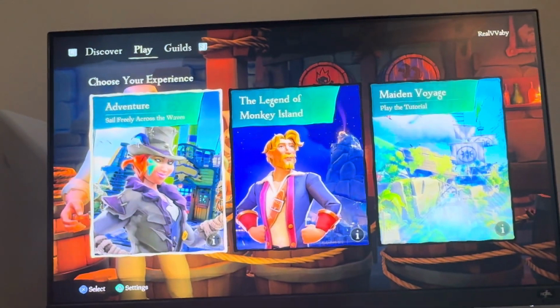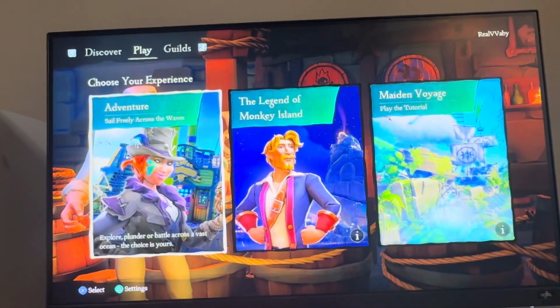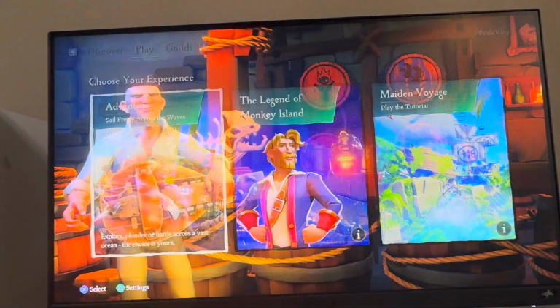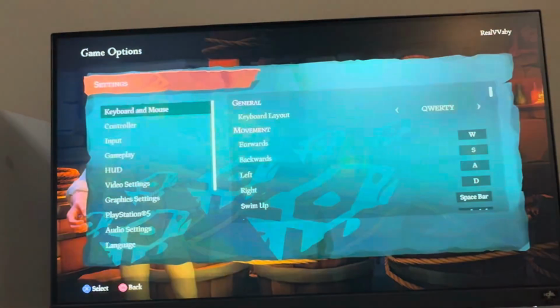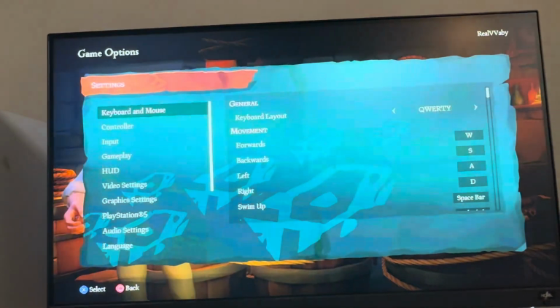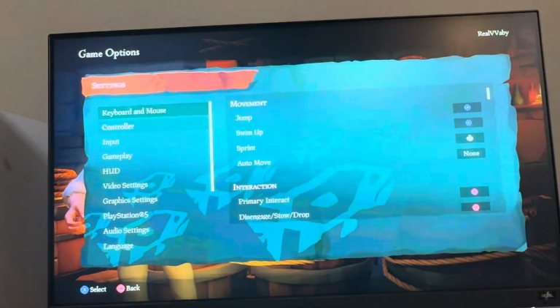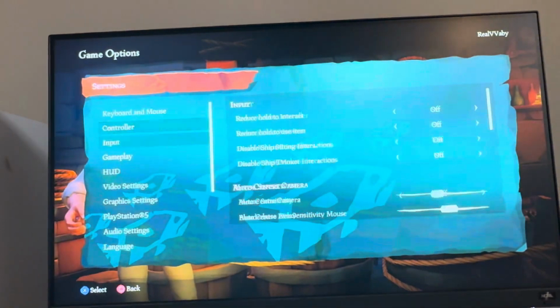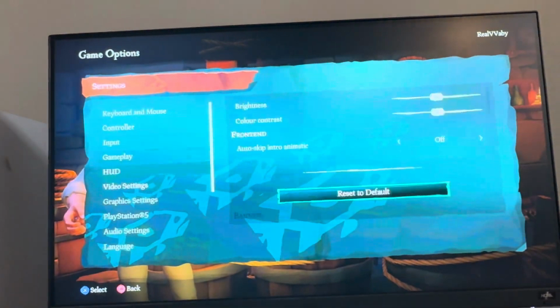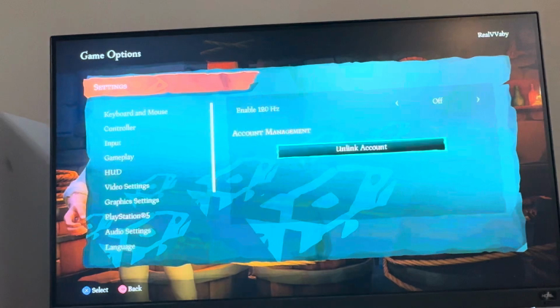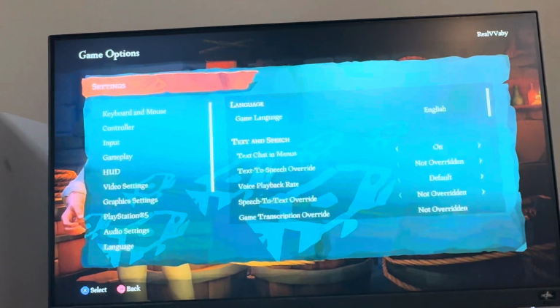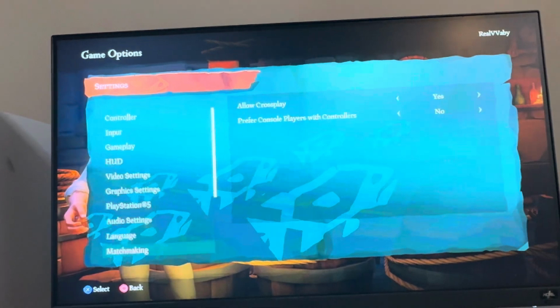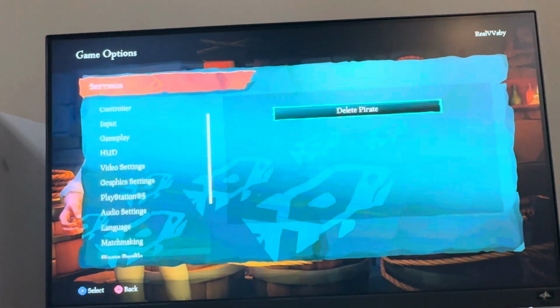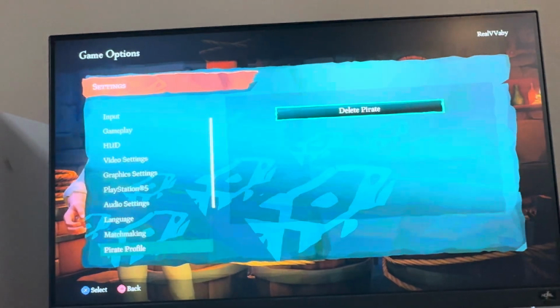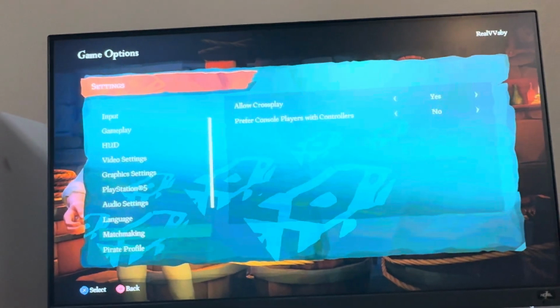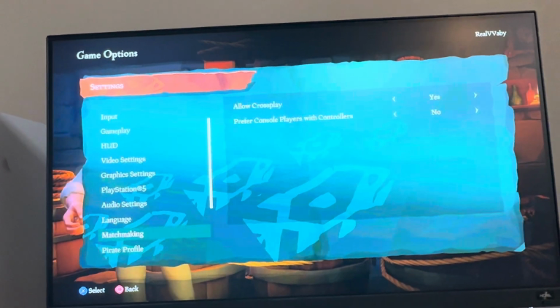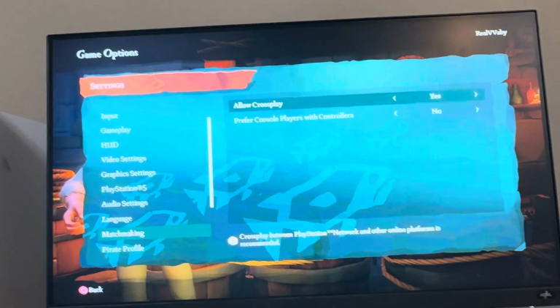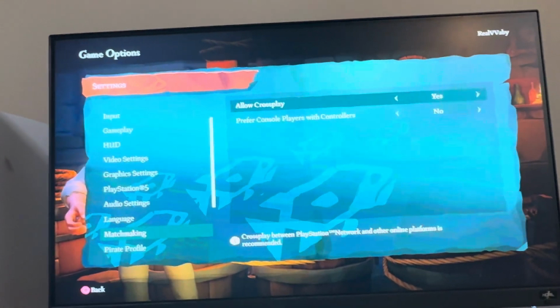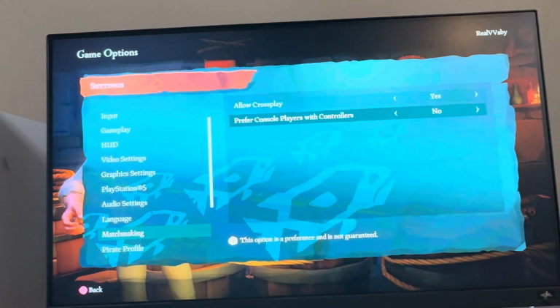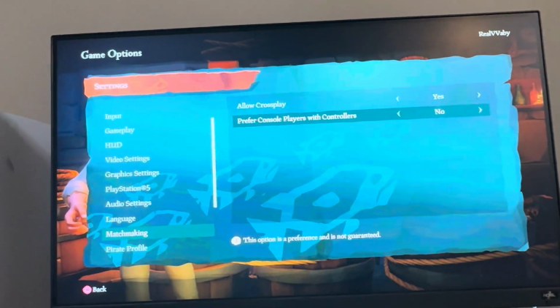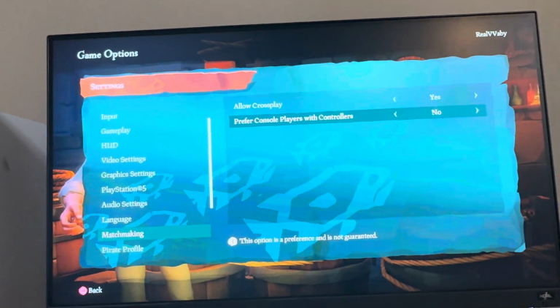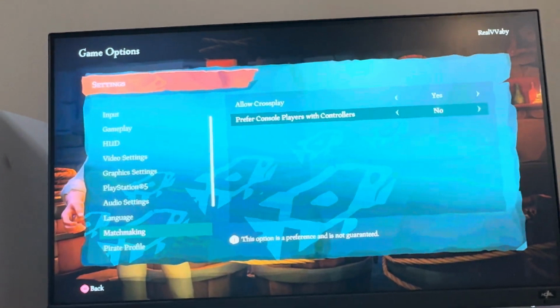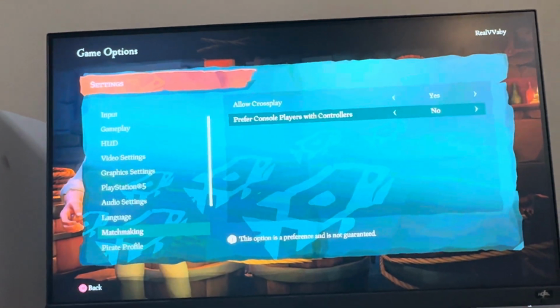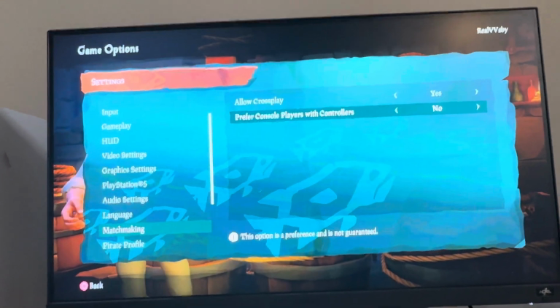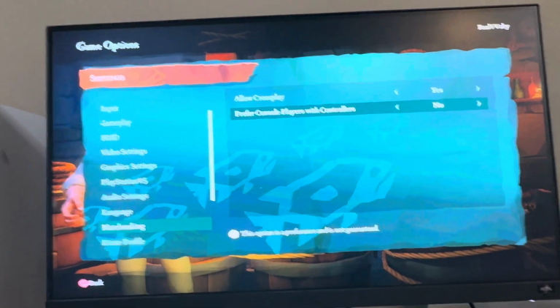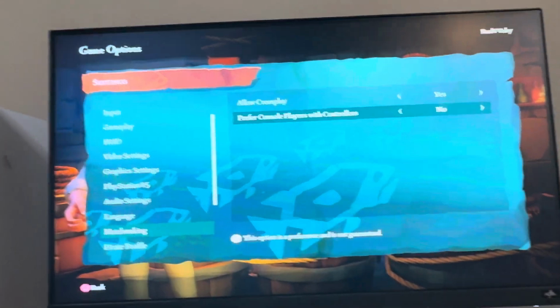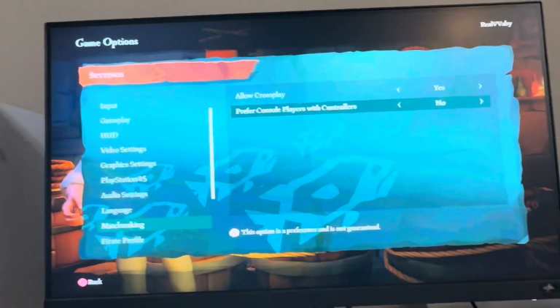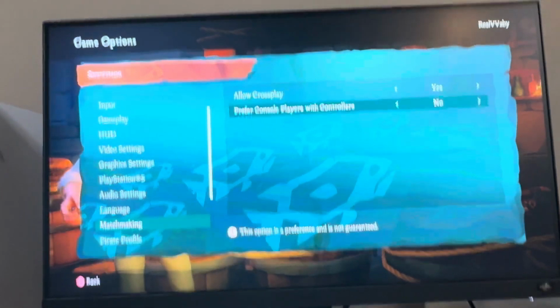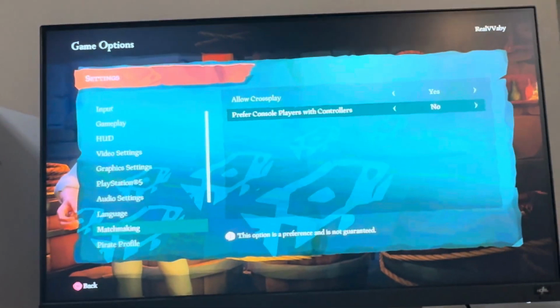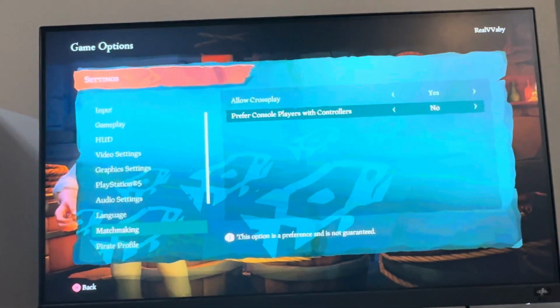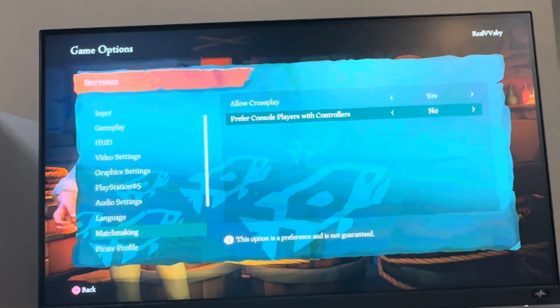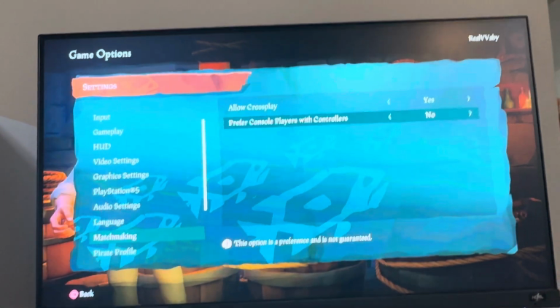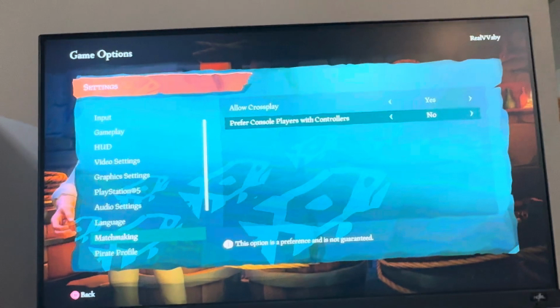You can change this — go to Settings, then Matchmaking, and you'll find the option for console players with controllers.